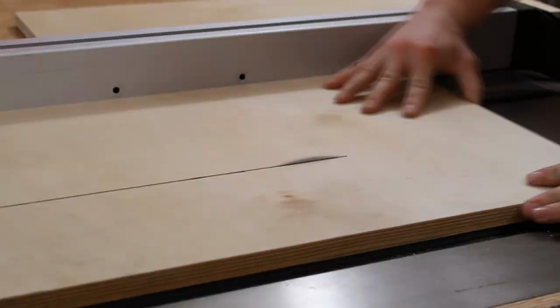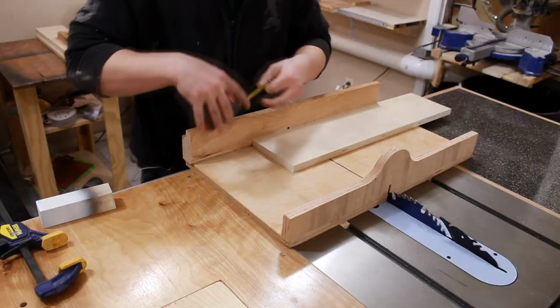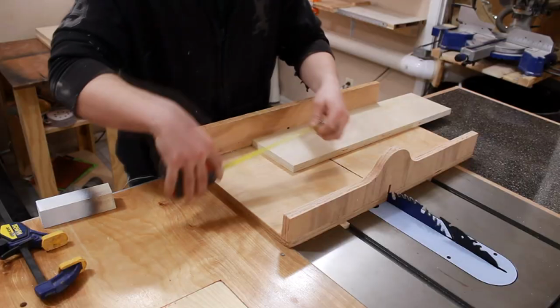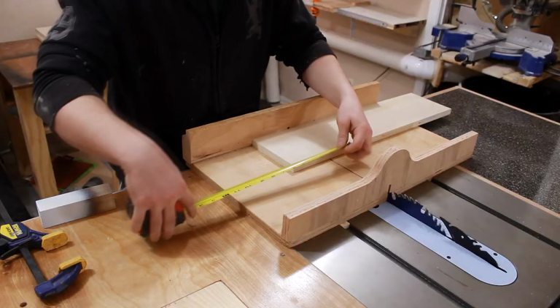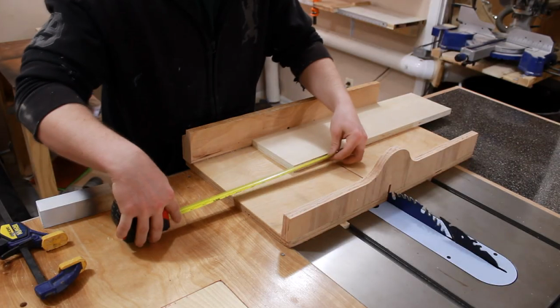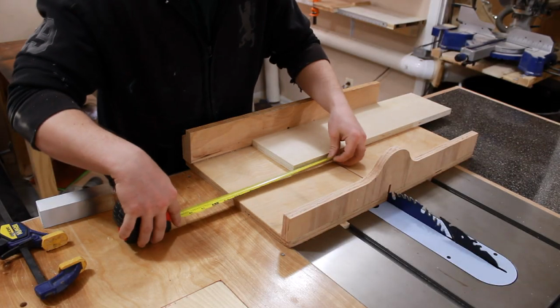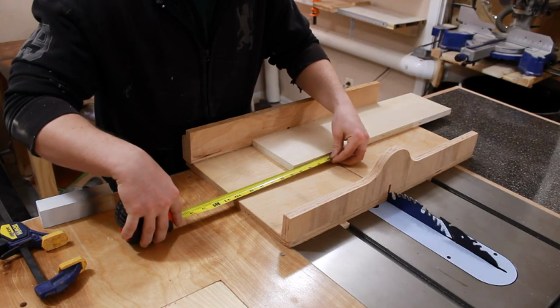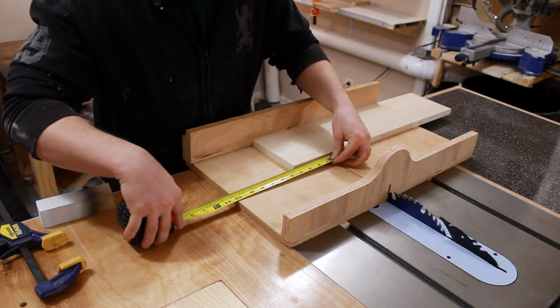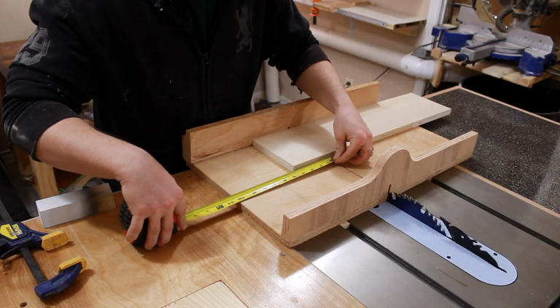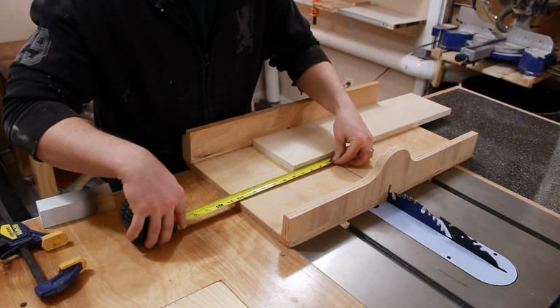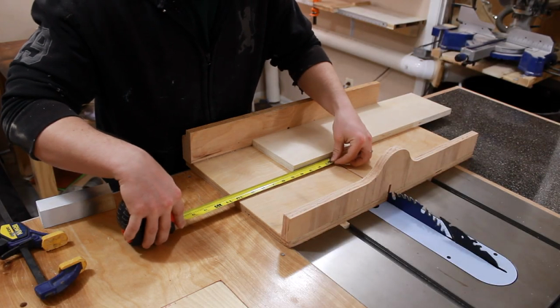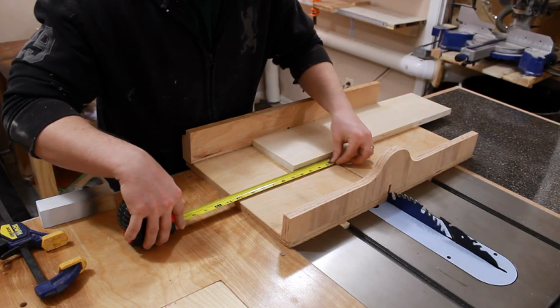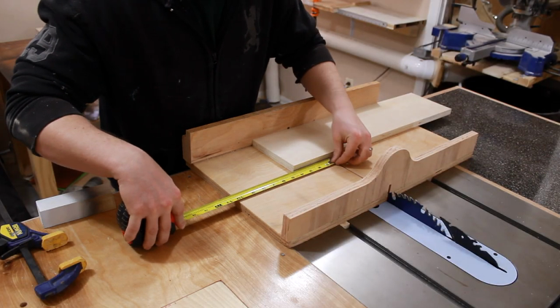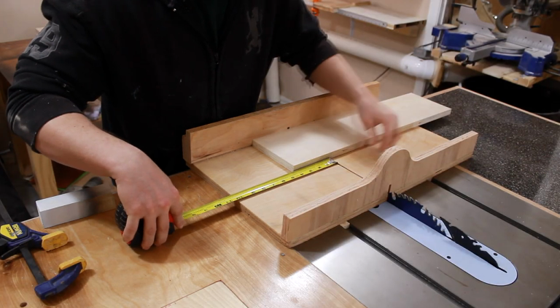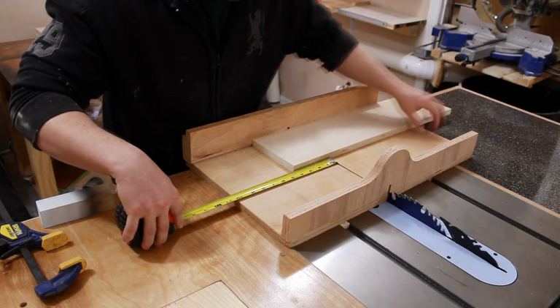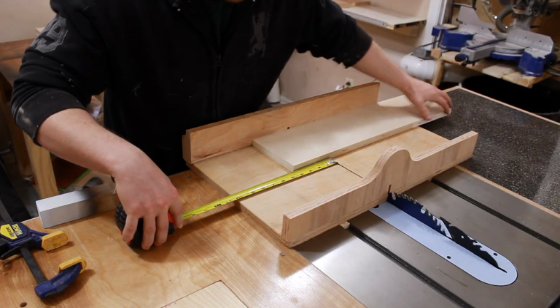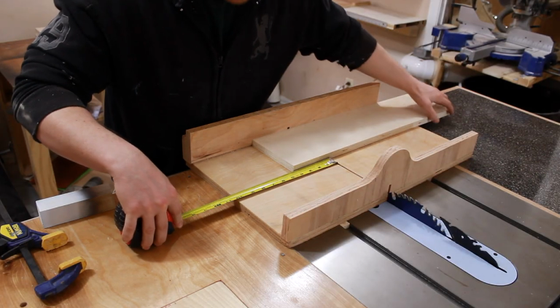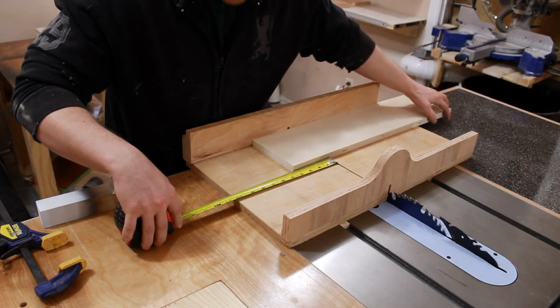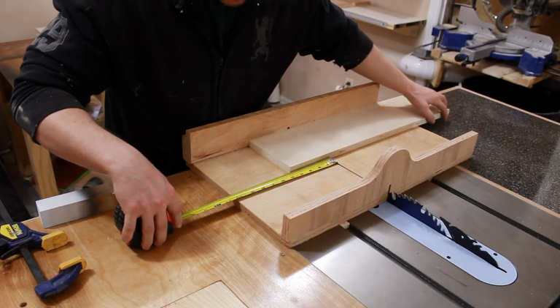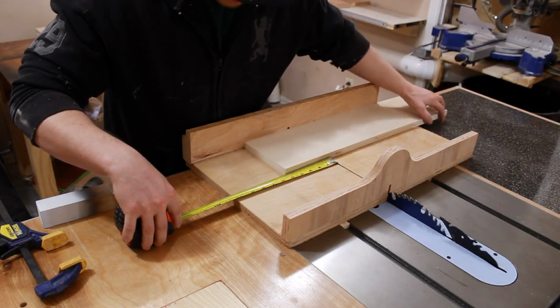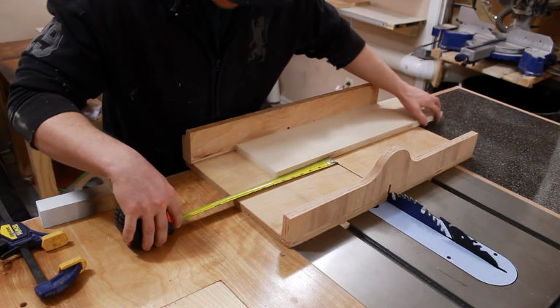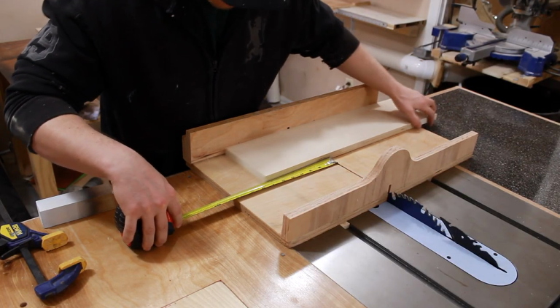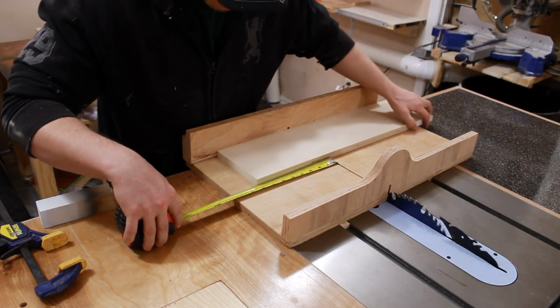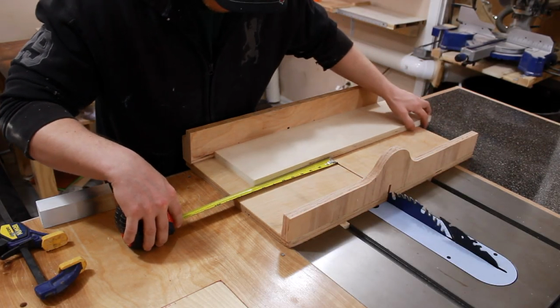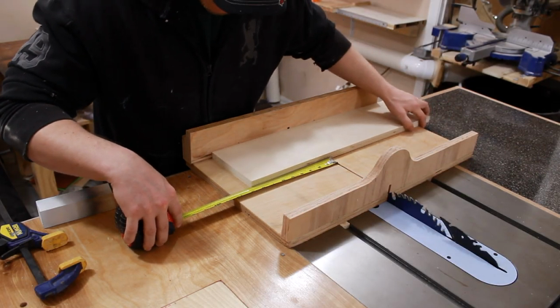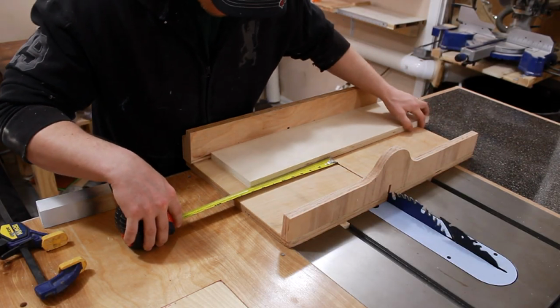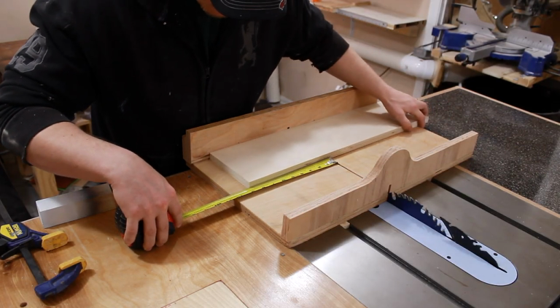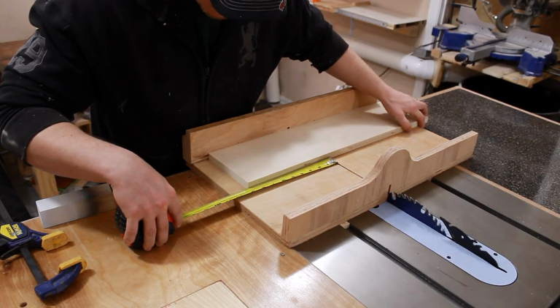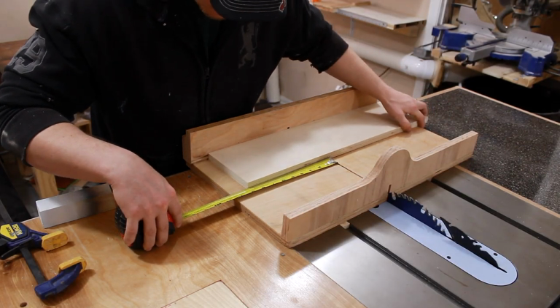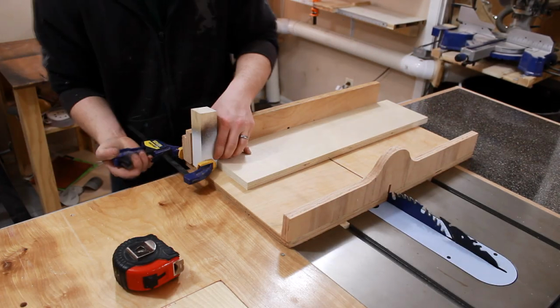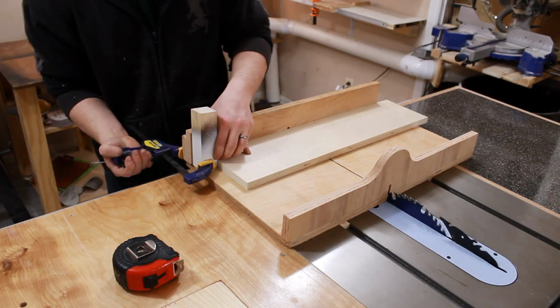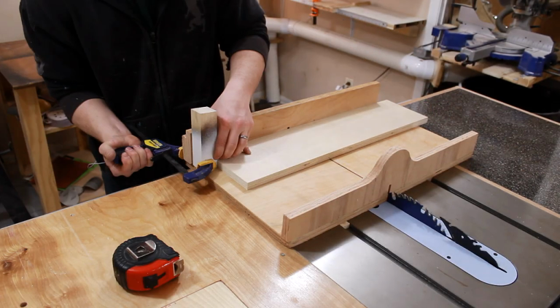Now I can set up a stop block at 9 inches and cut all of my horizontal pieces.